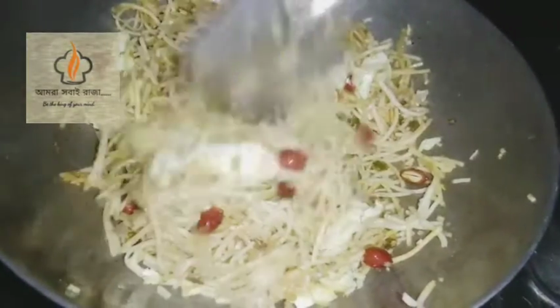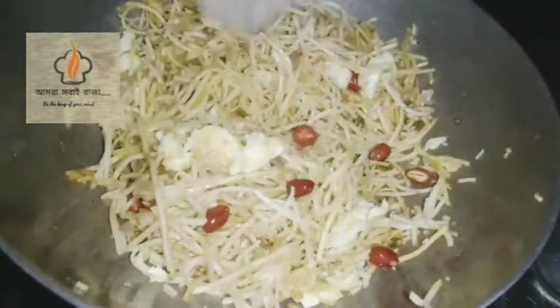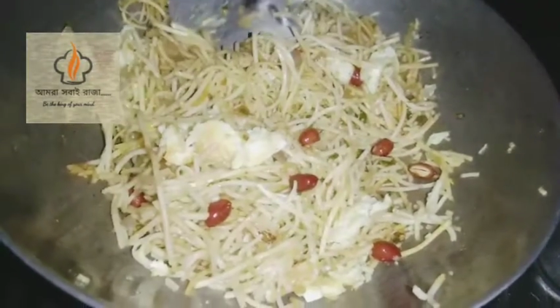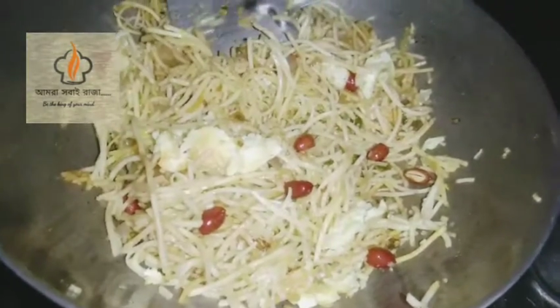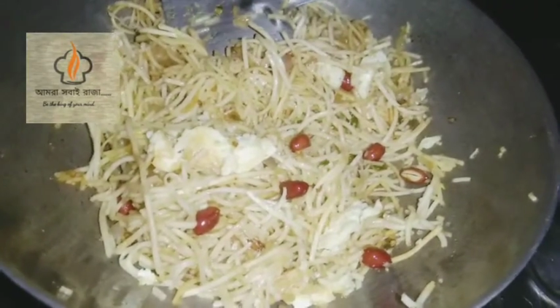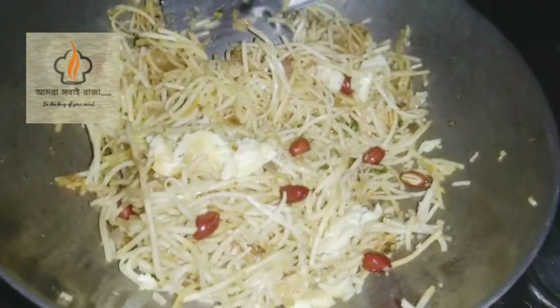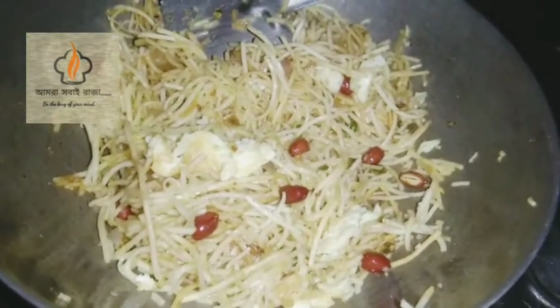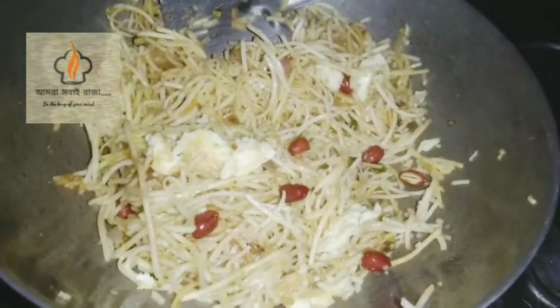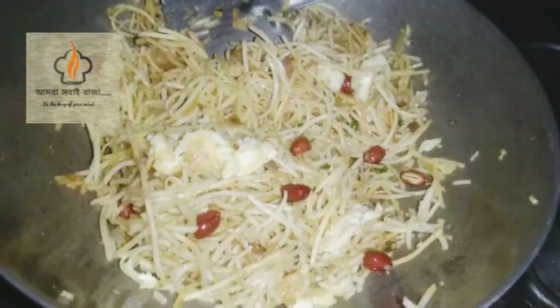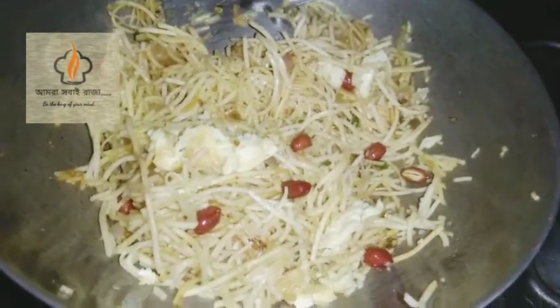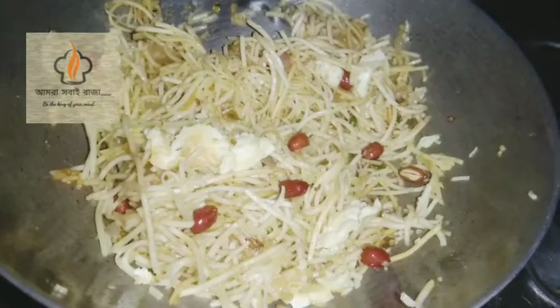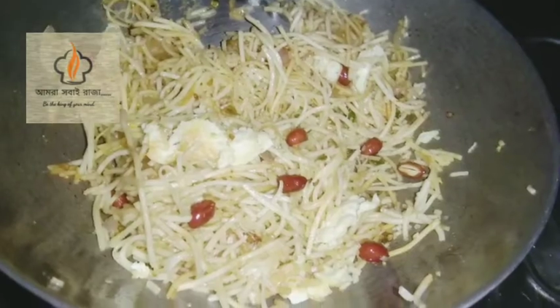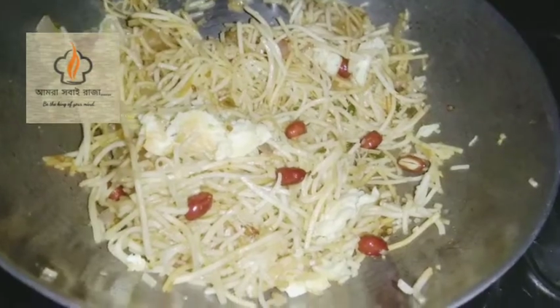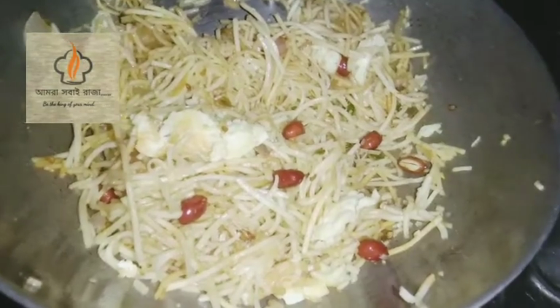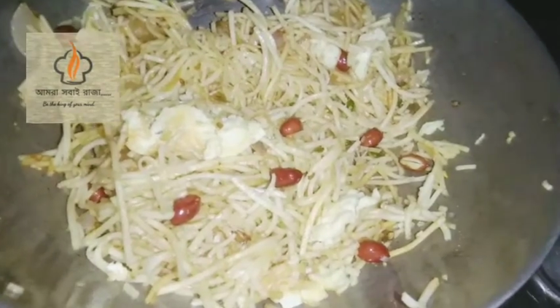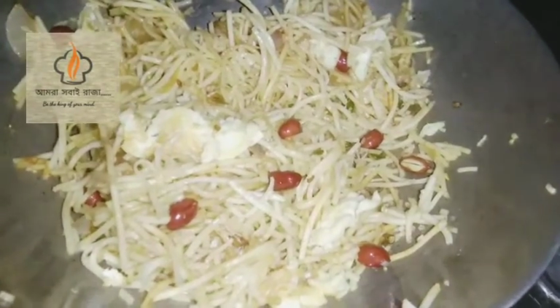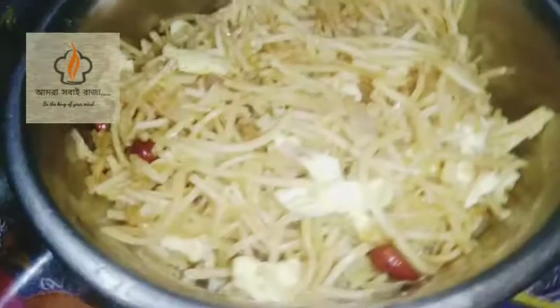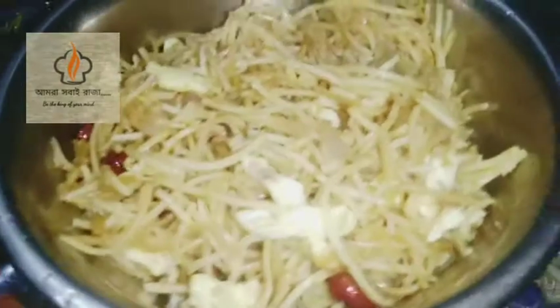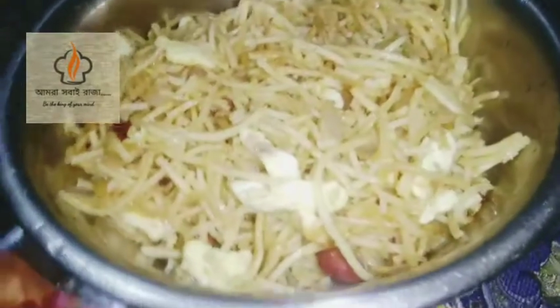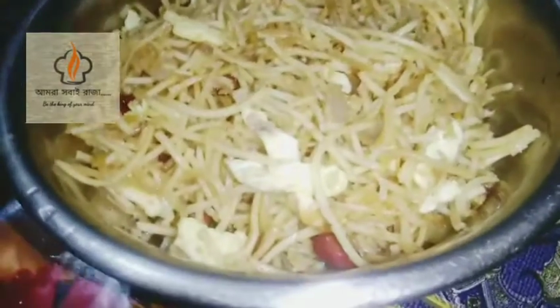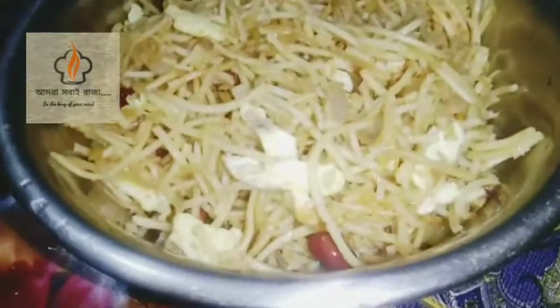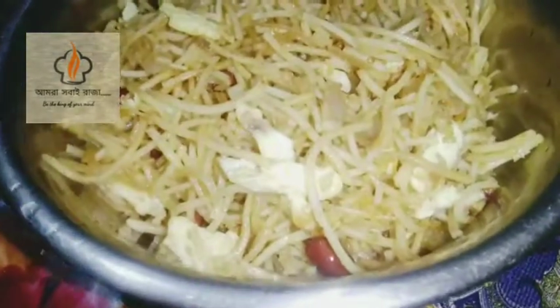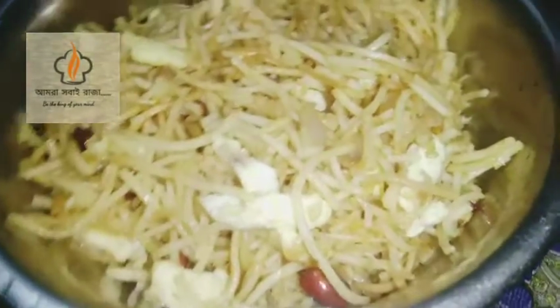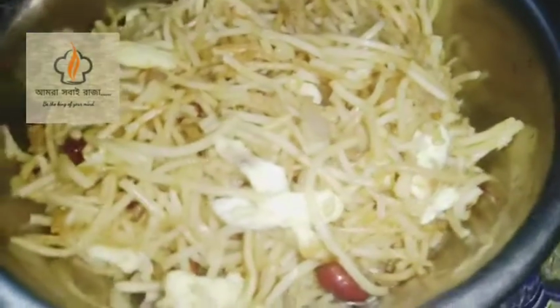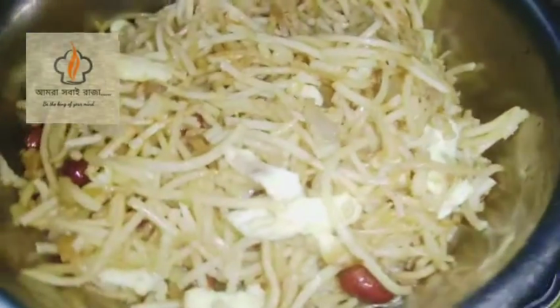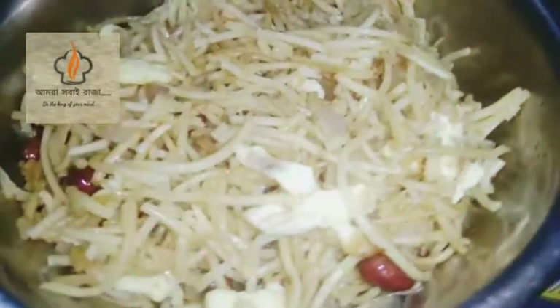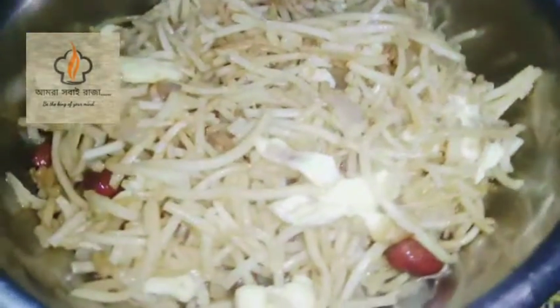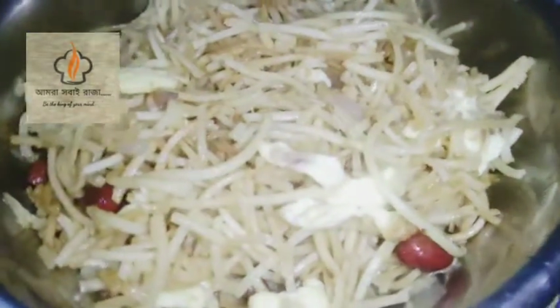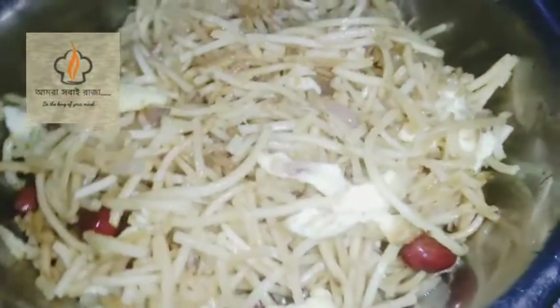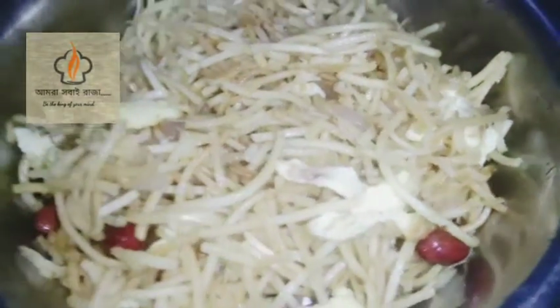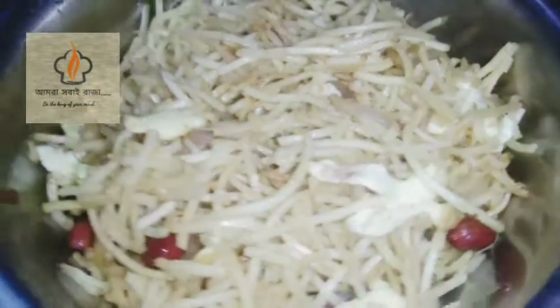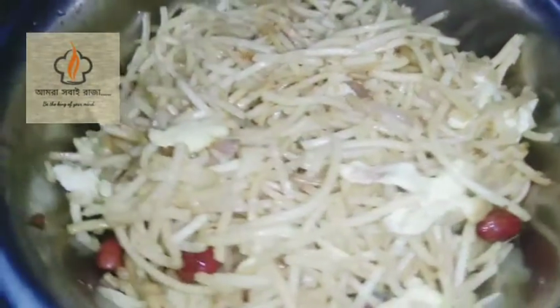Please try and let us know in the comments if you like this recipe. In our next video we will see you then.